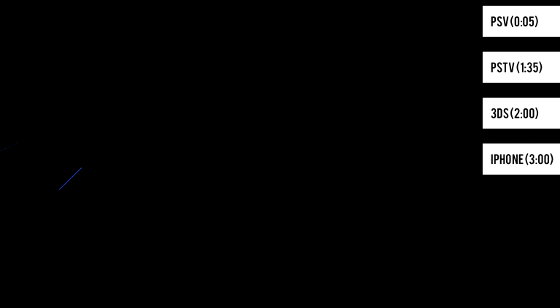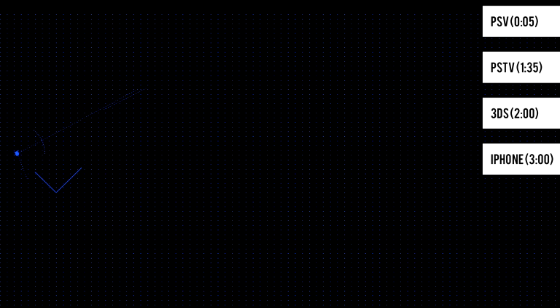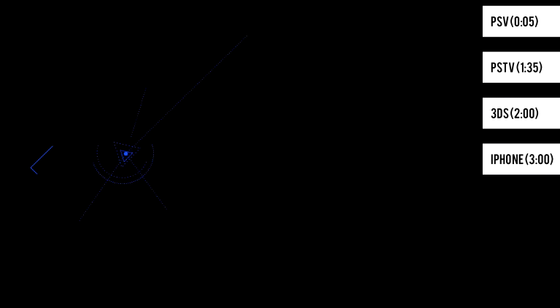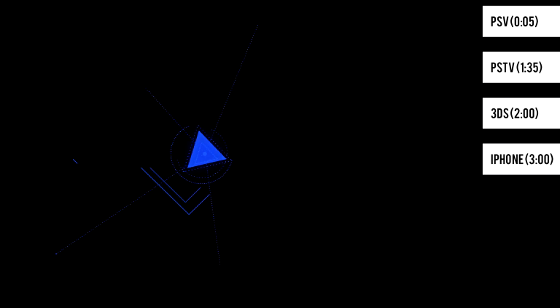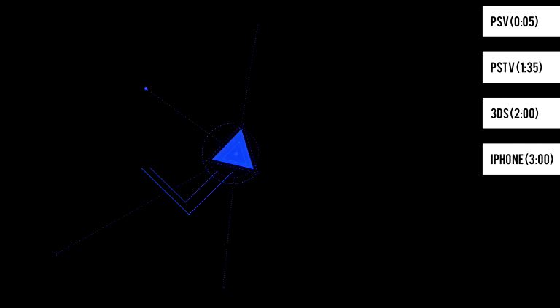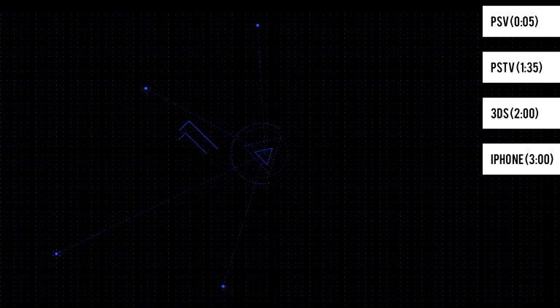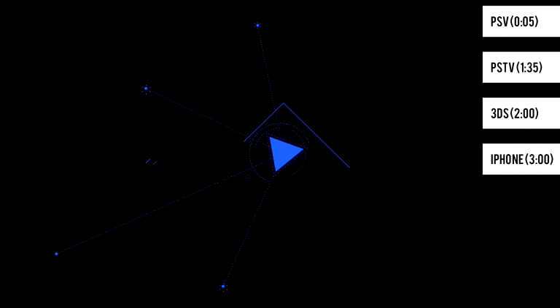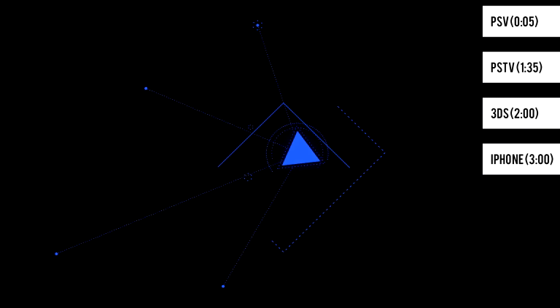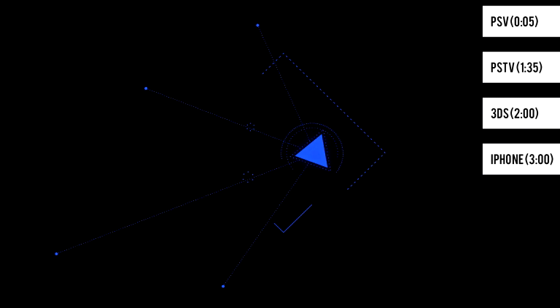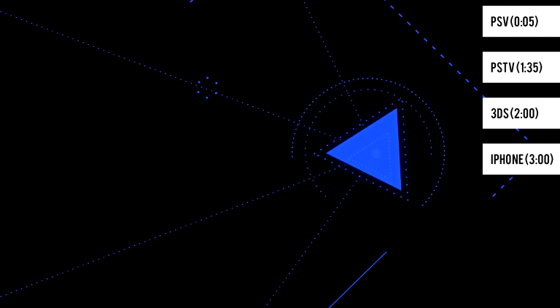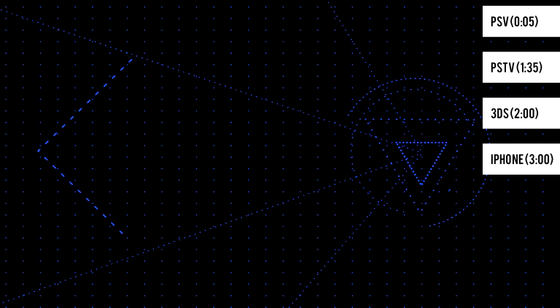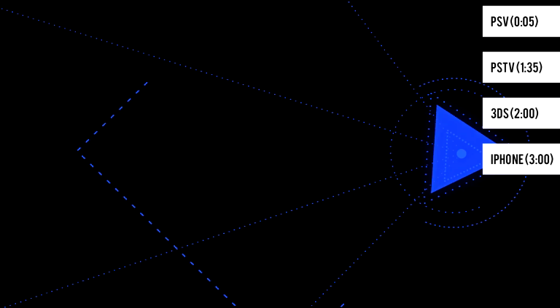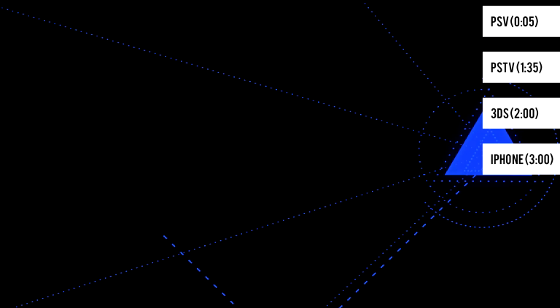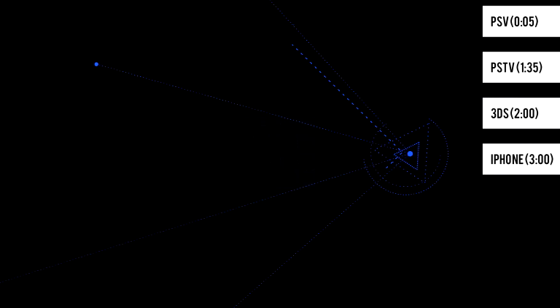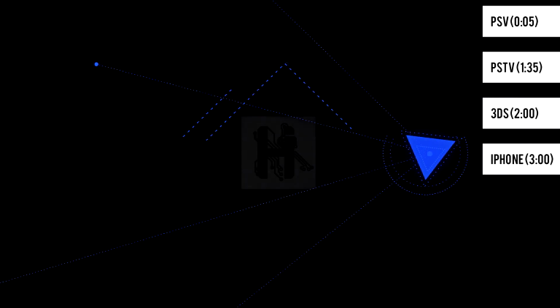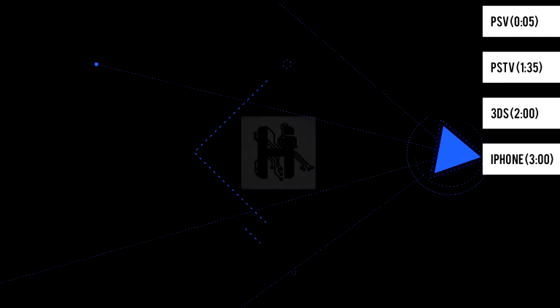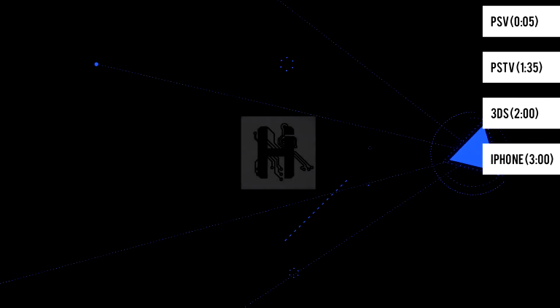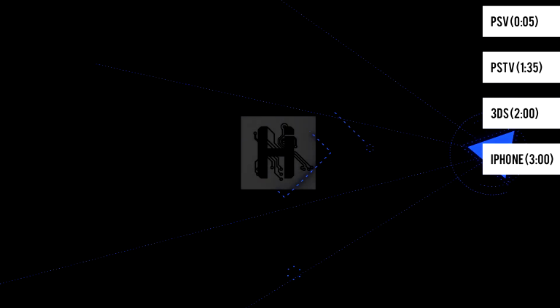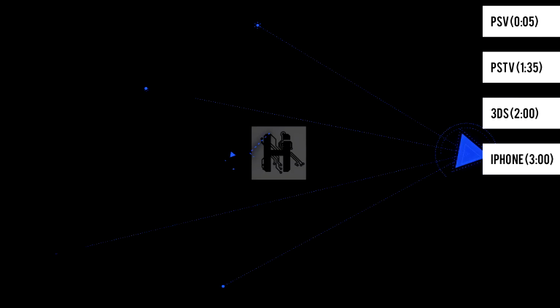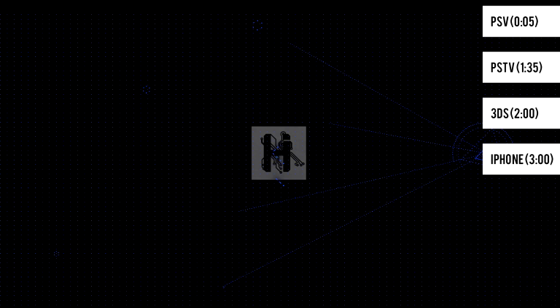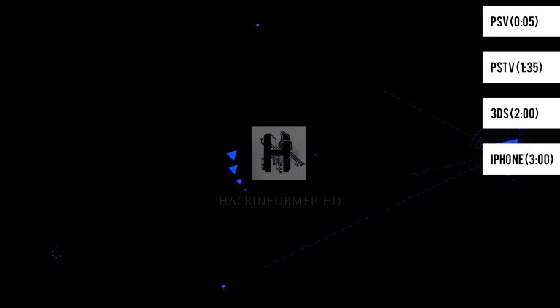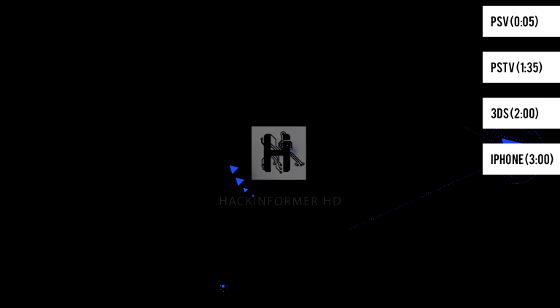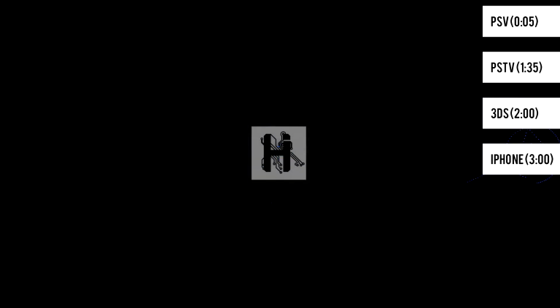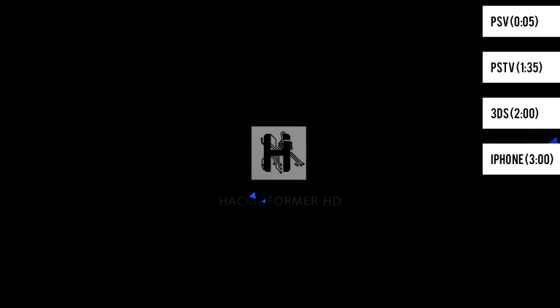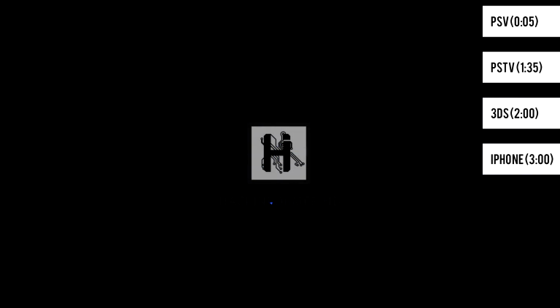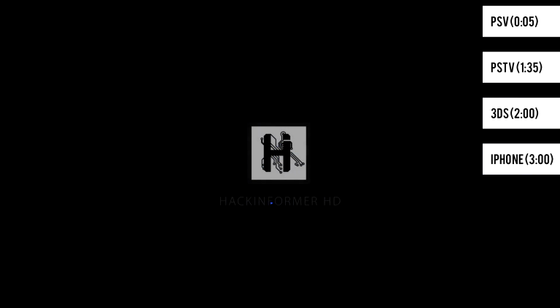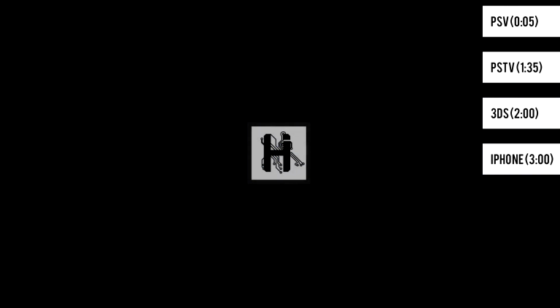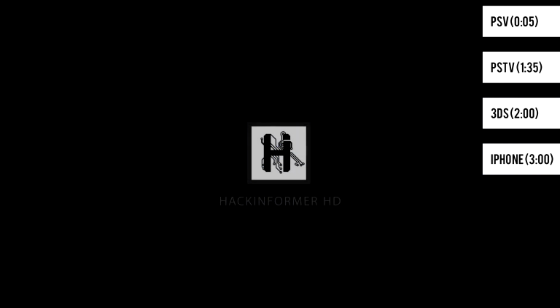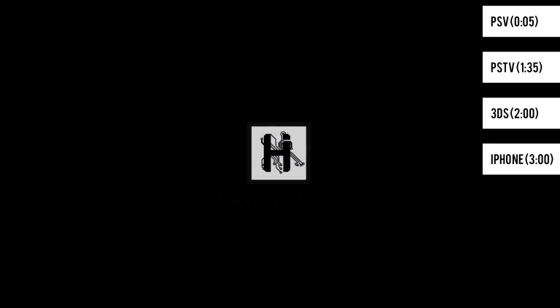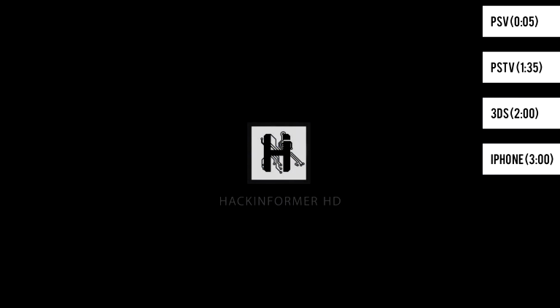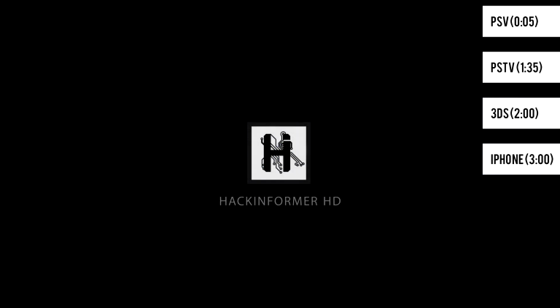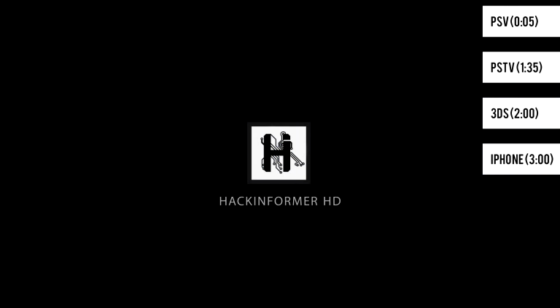Welcome to Hack and Farmer HD. I'm Jester Reni and this is week 2 of our weekly roundup.